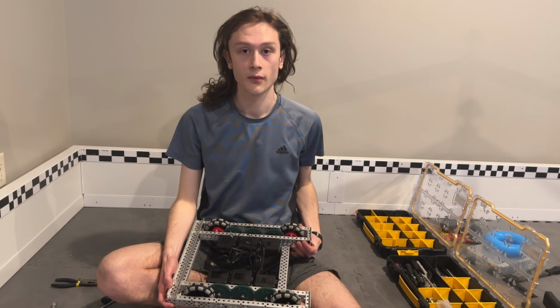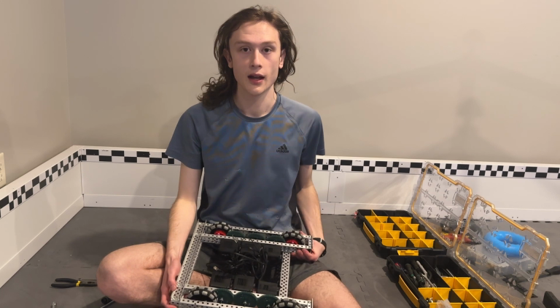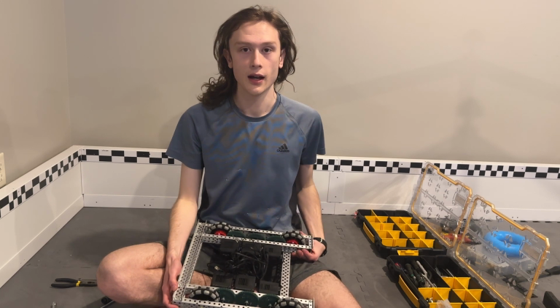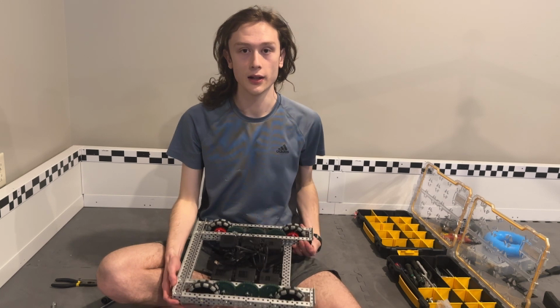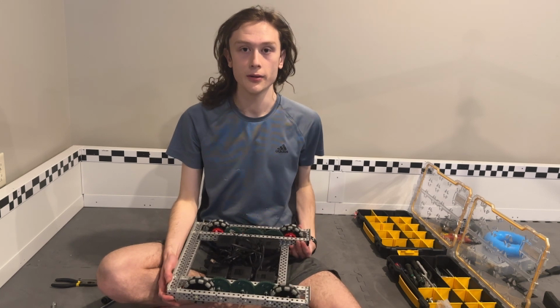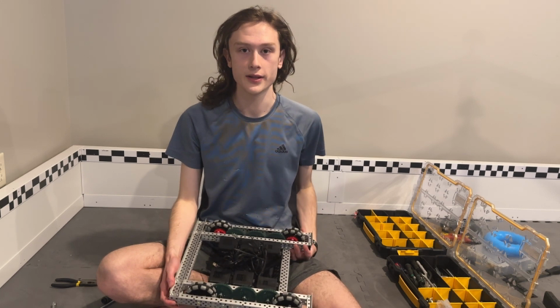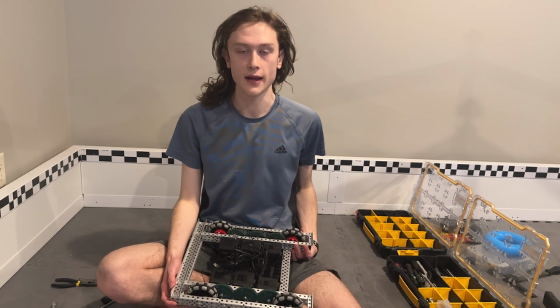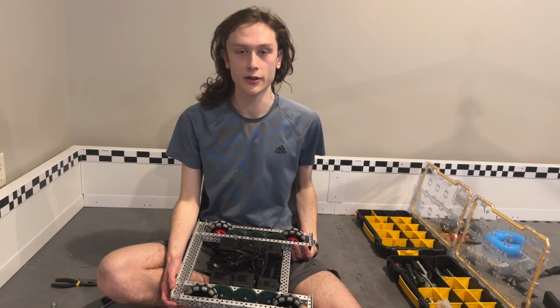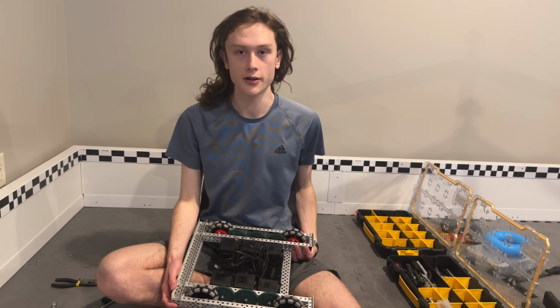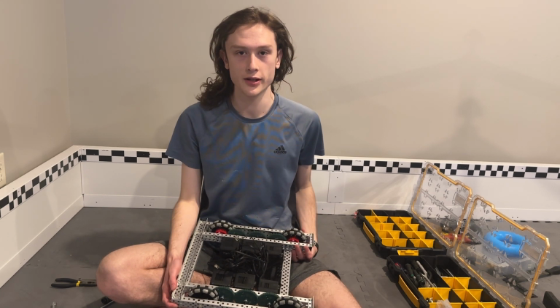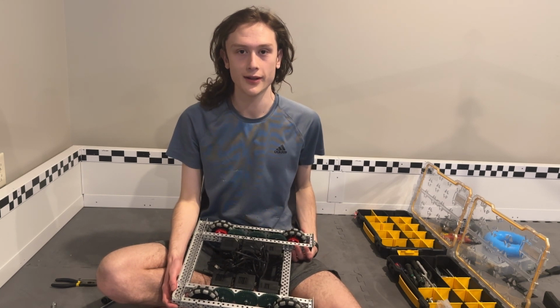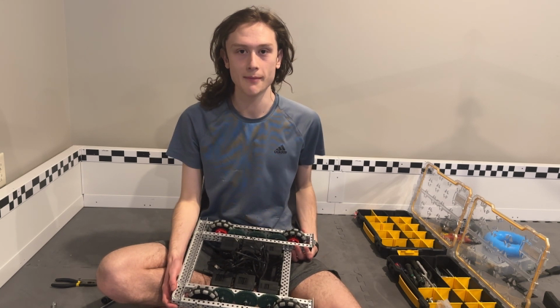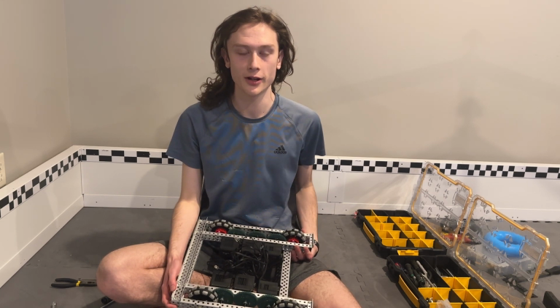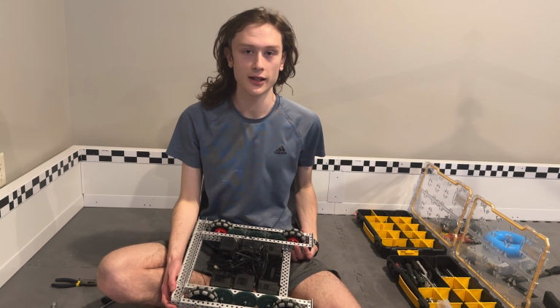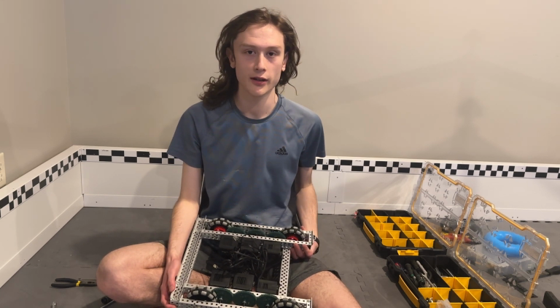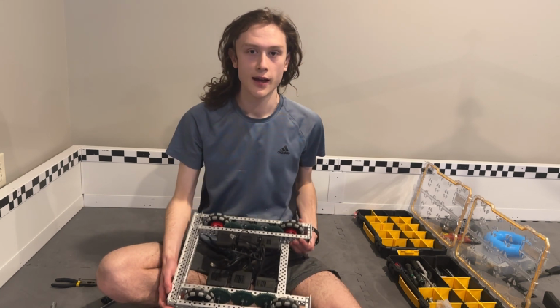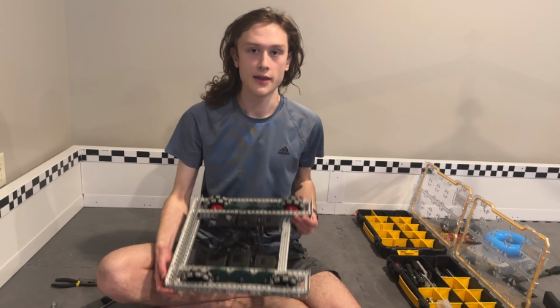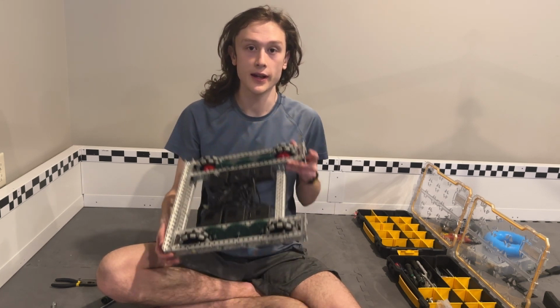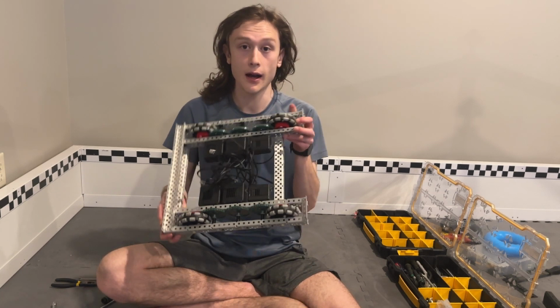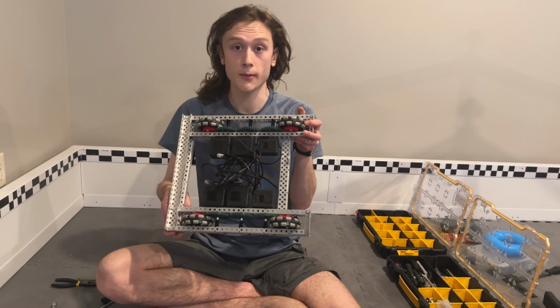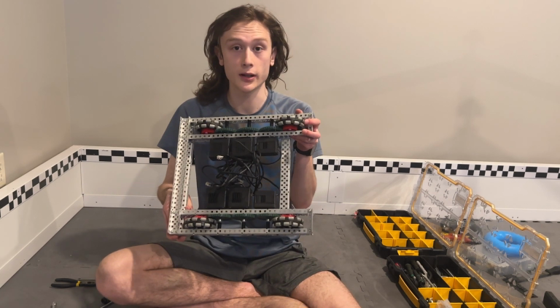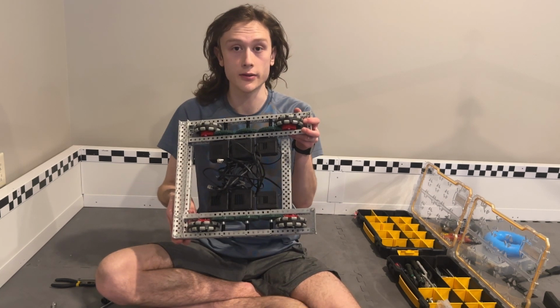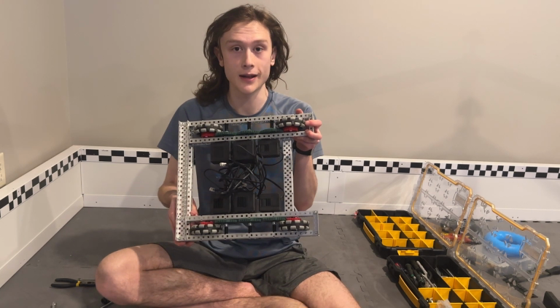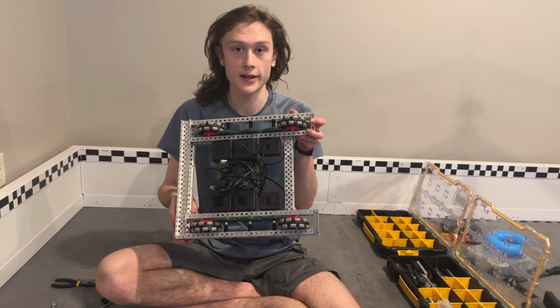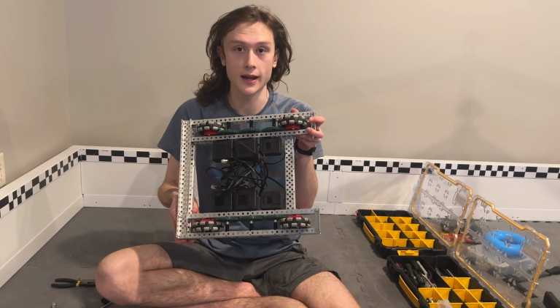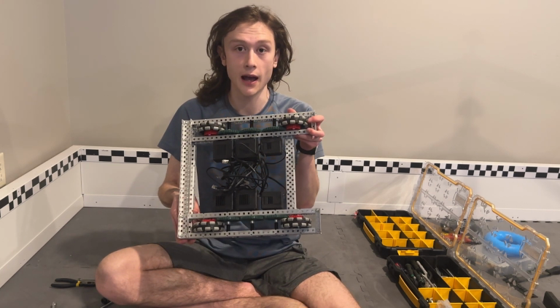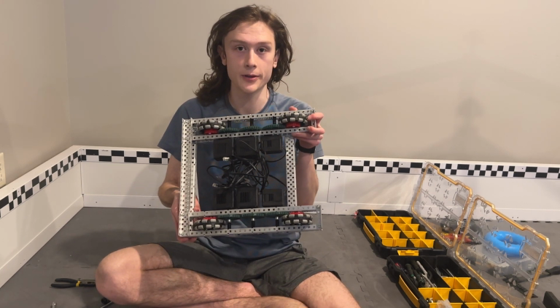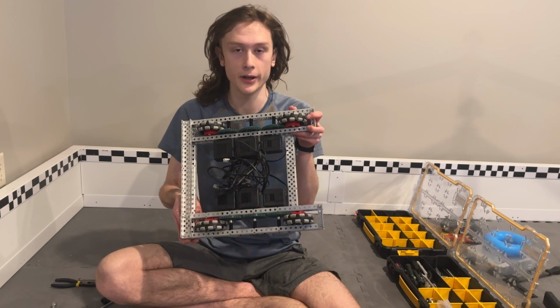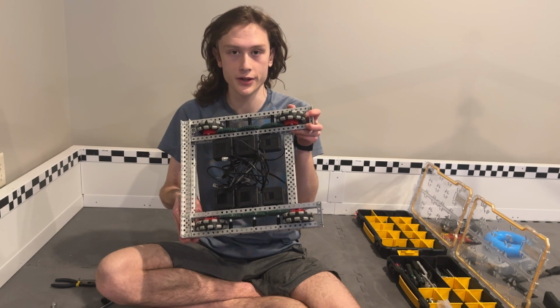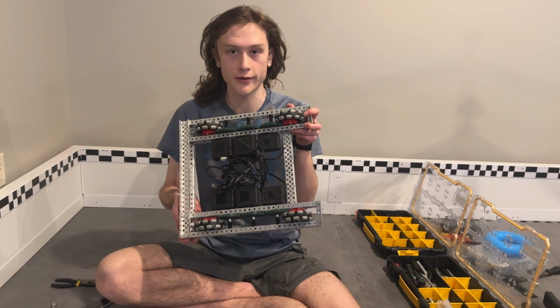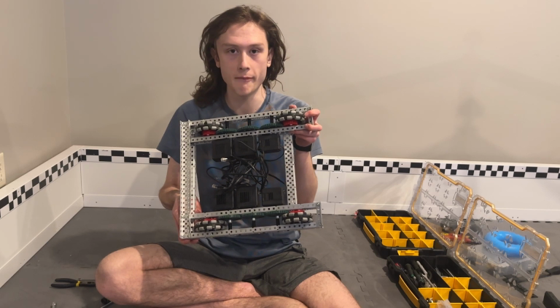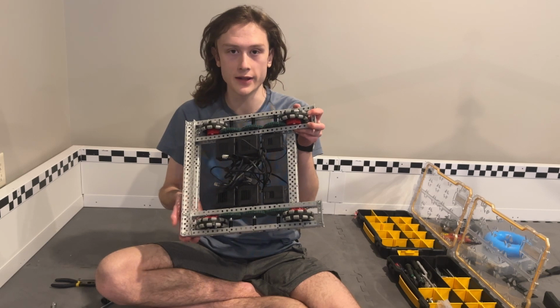Hello, this is Evan Rogerson, 9MotorGang here, and today I'll be walking you step-by-step how to build this drive base.